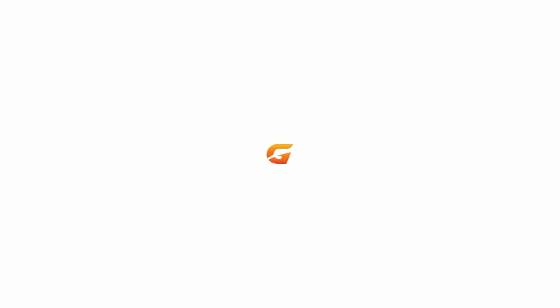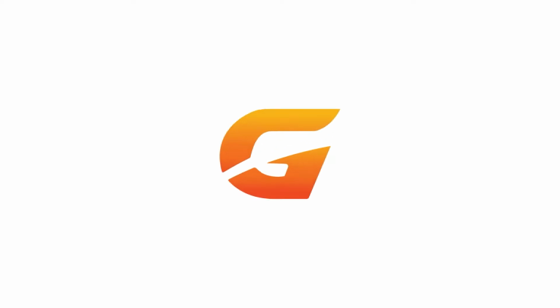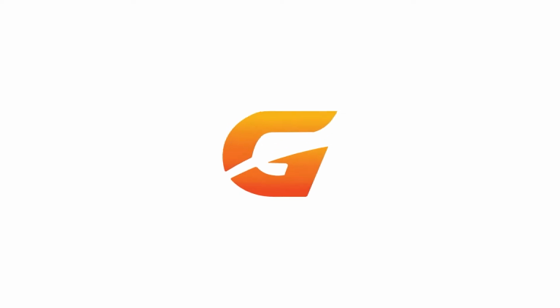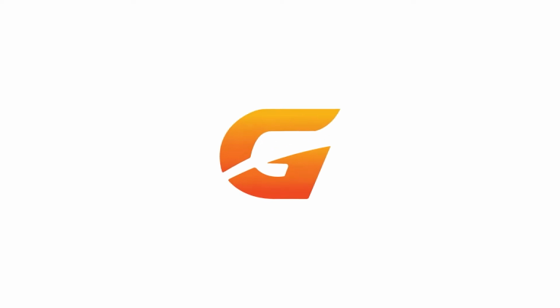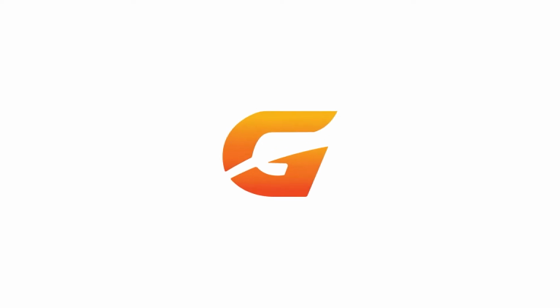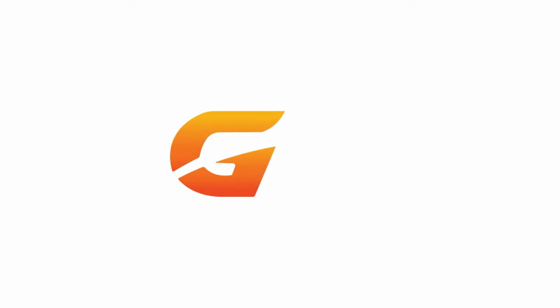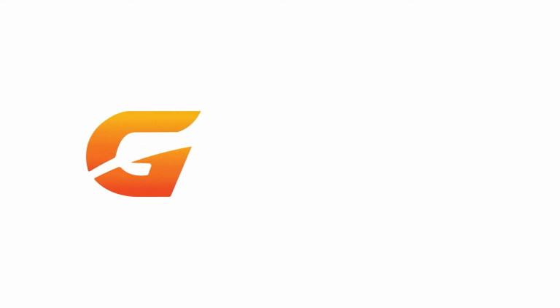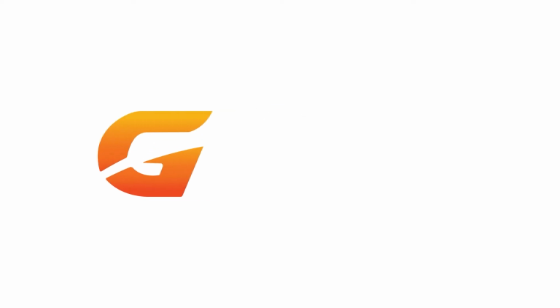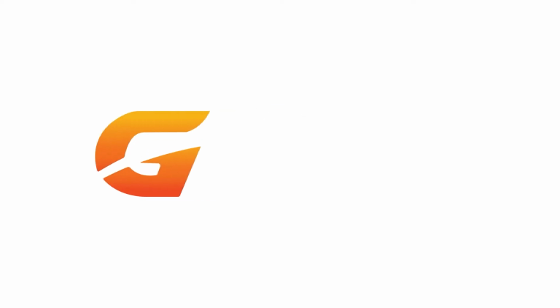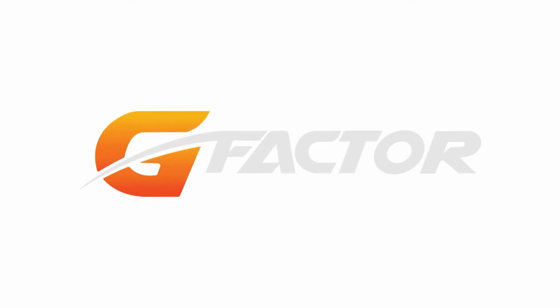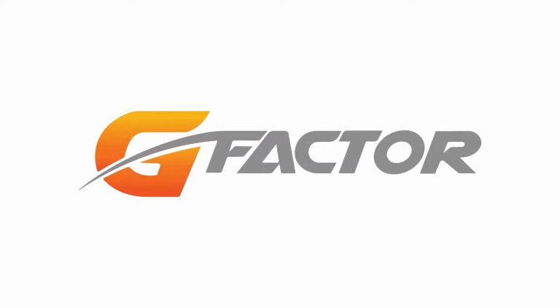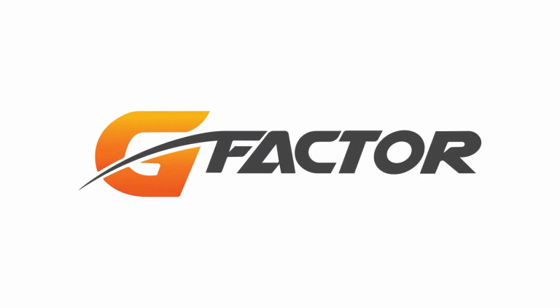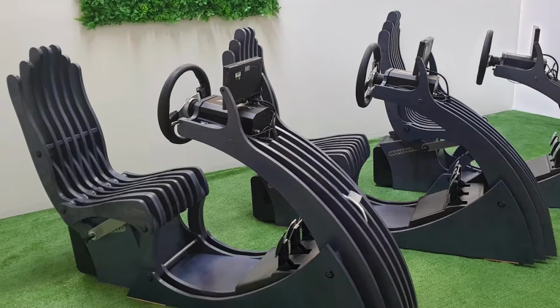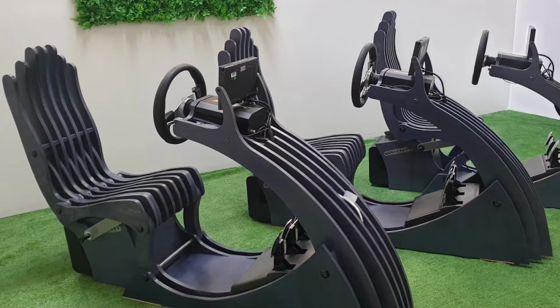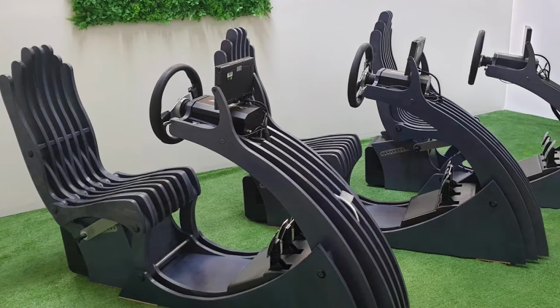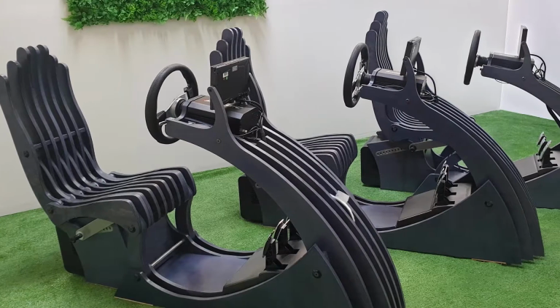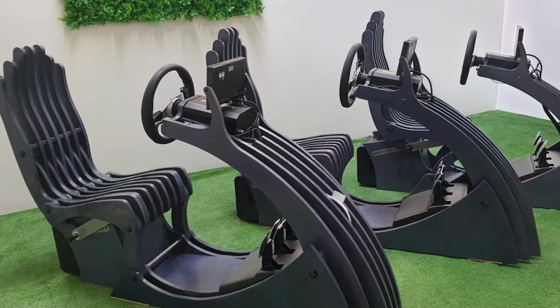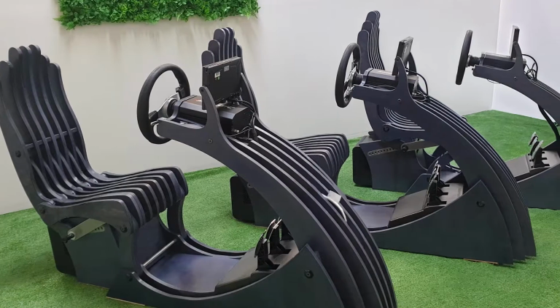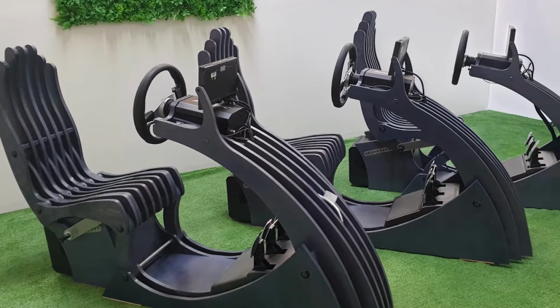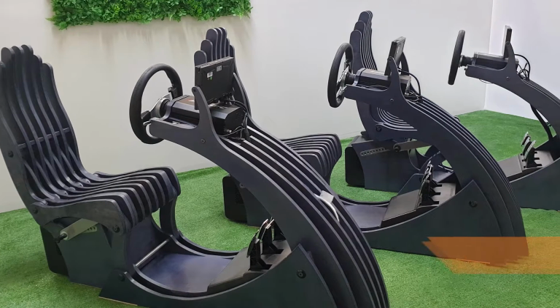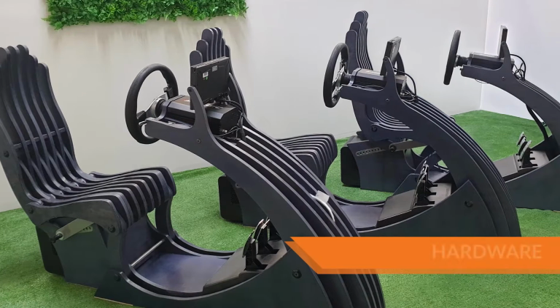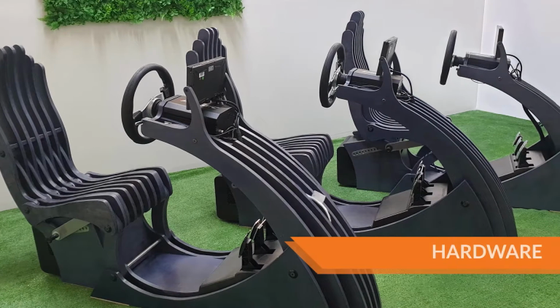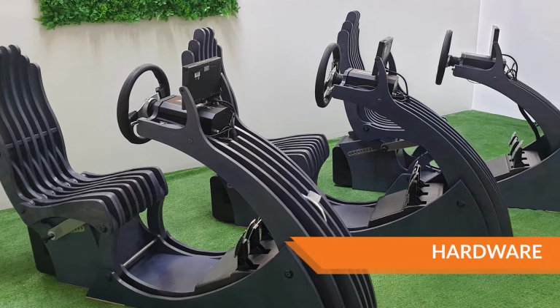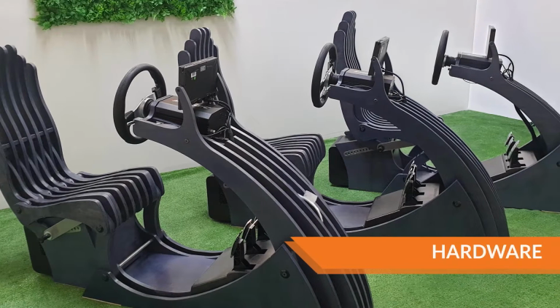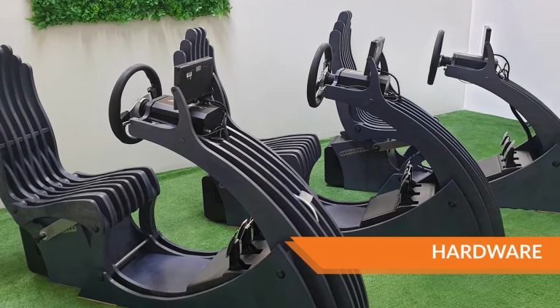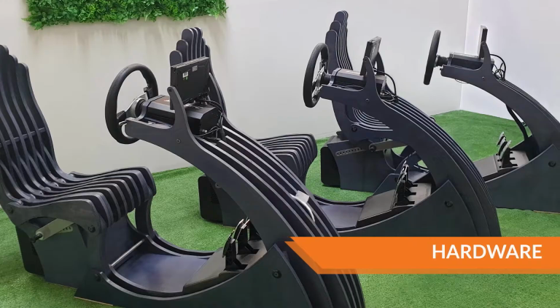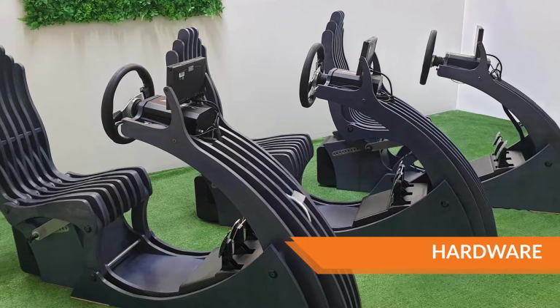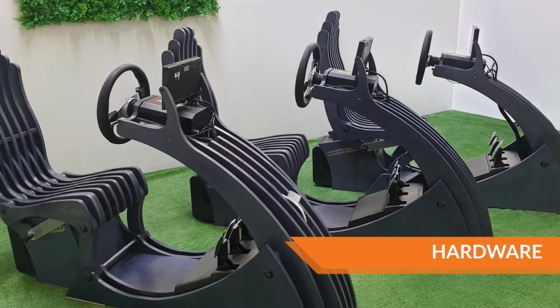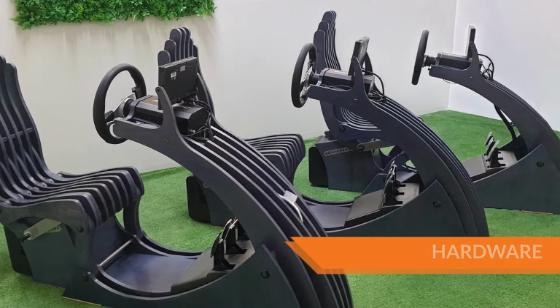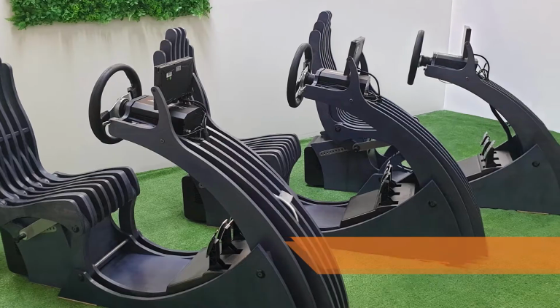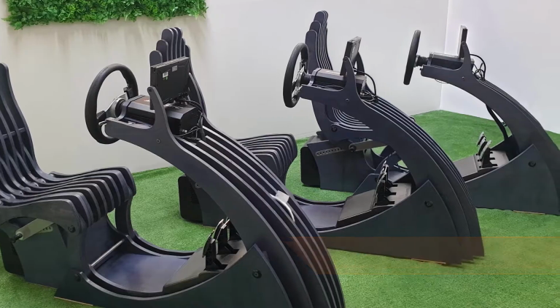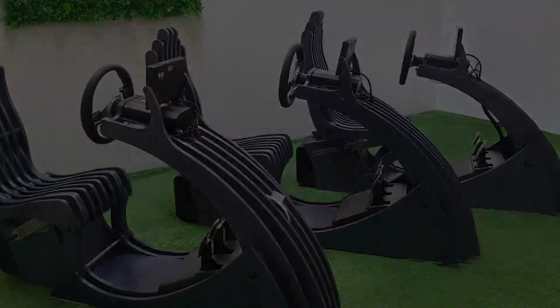Rhys Gardner from G-Factor here. Join with us as we run you through some of the systems that we are launching this year.